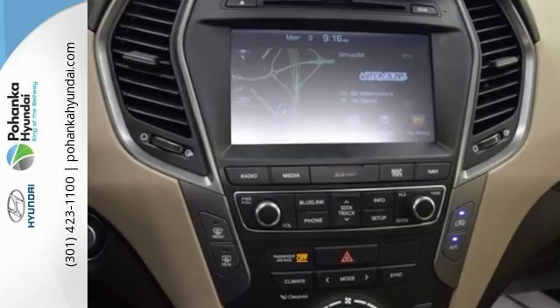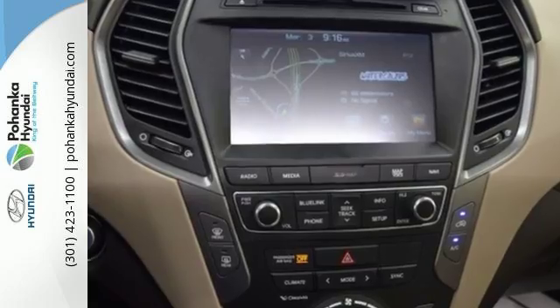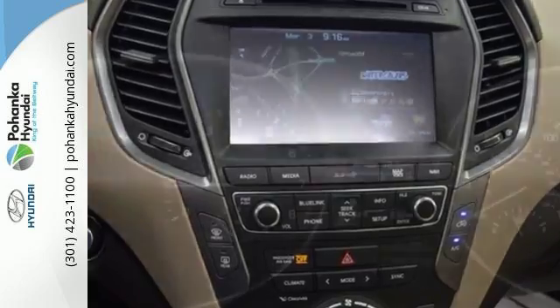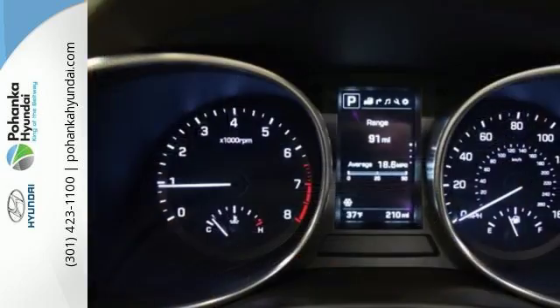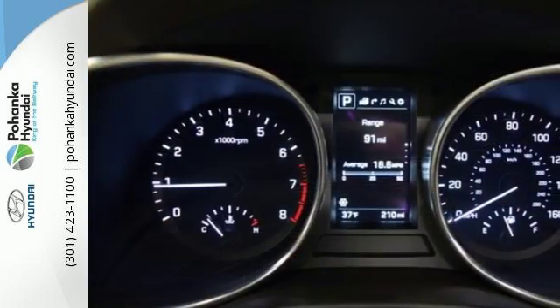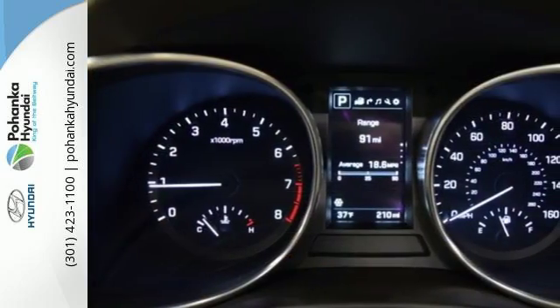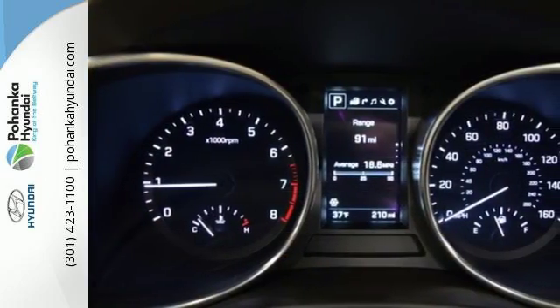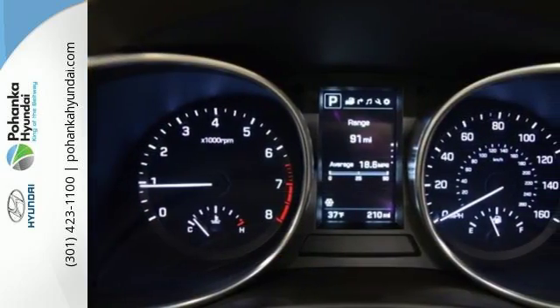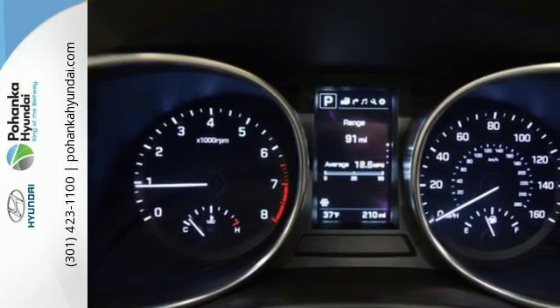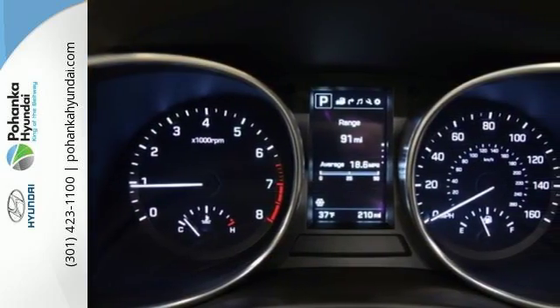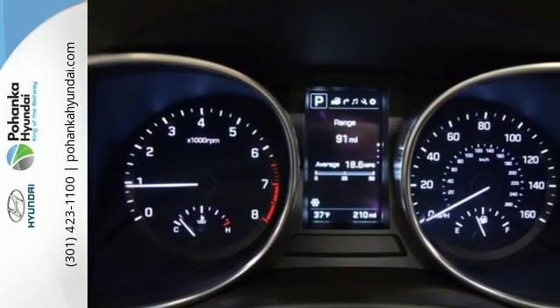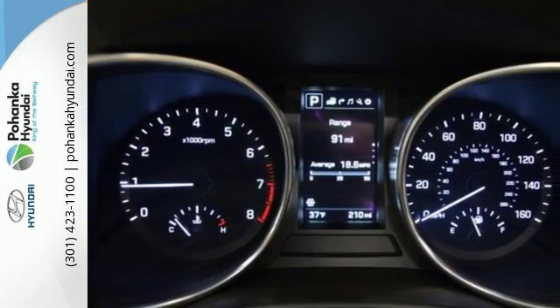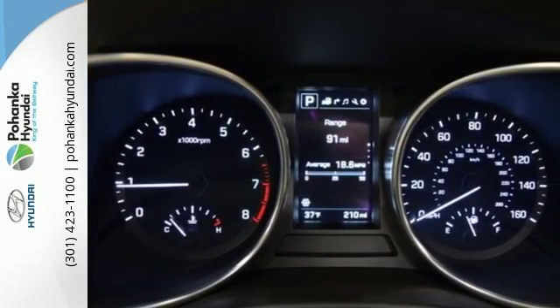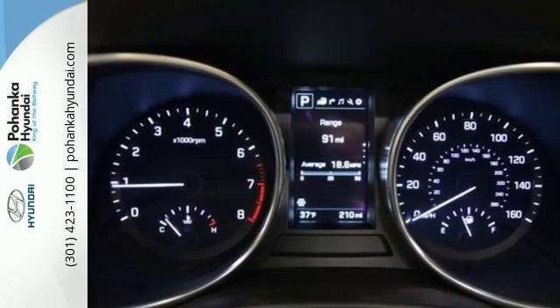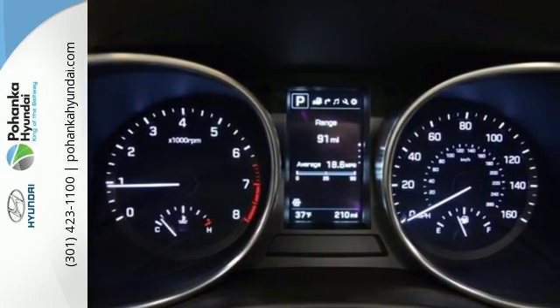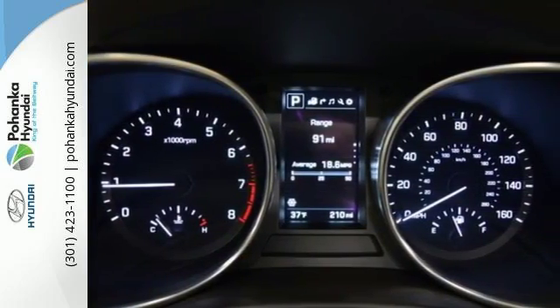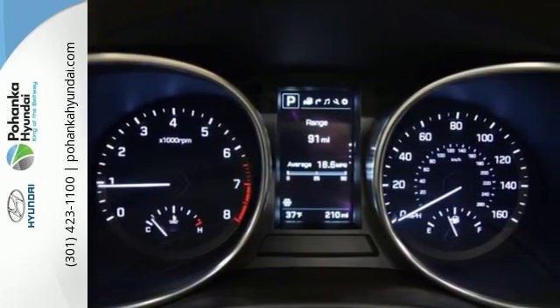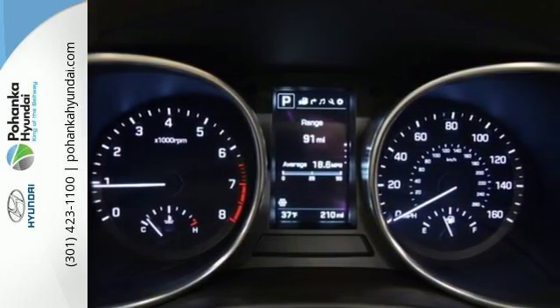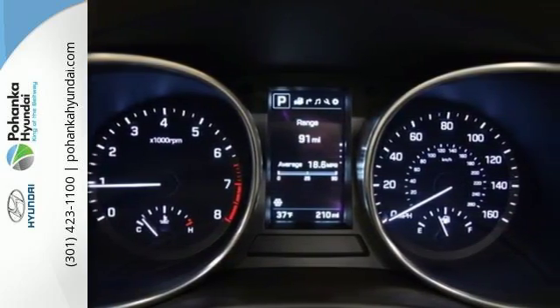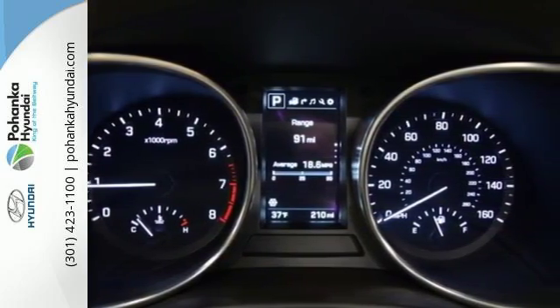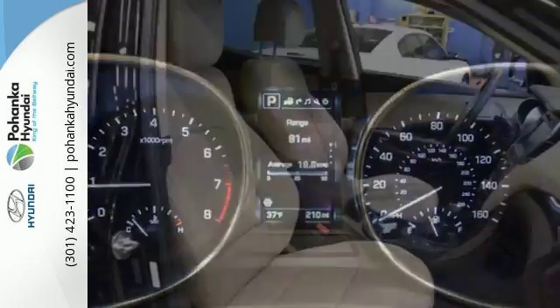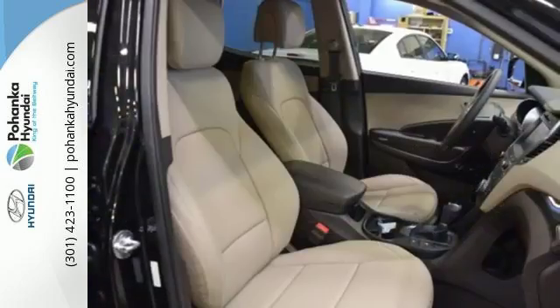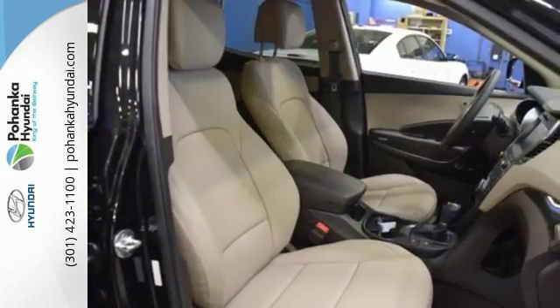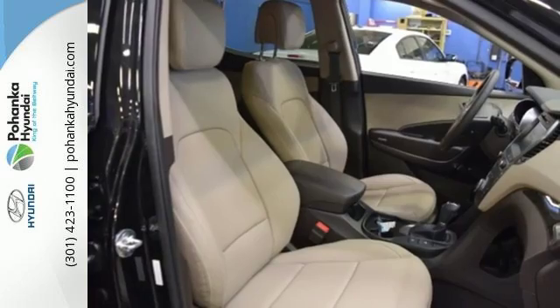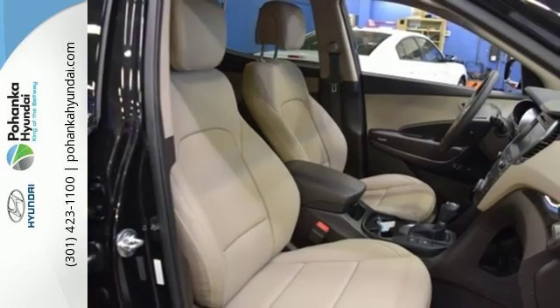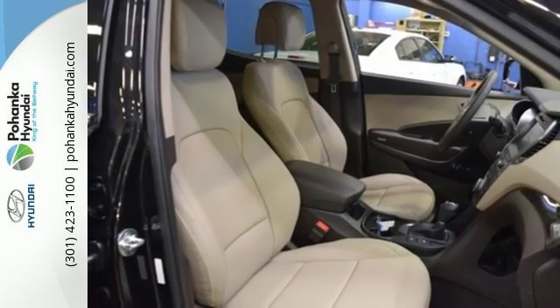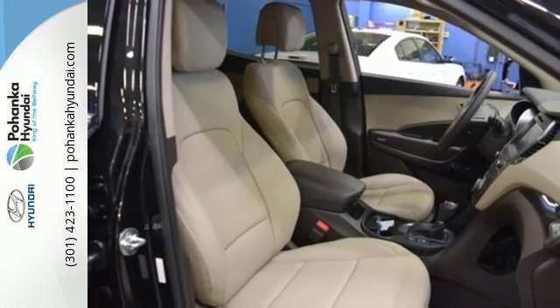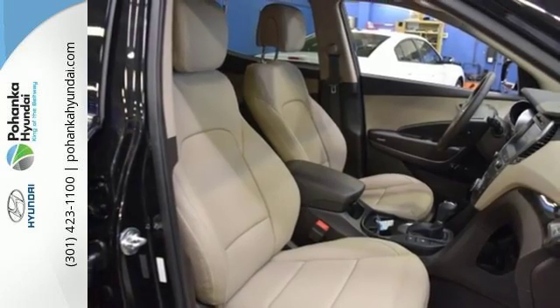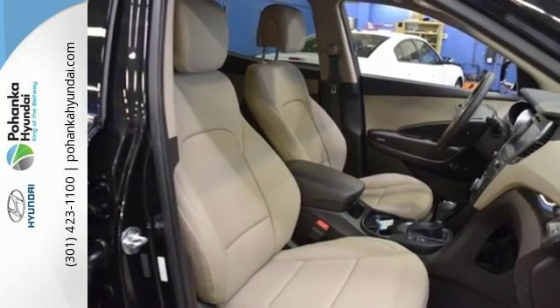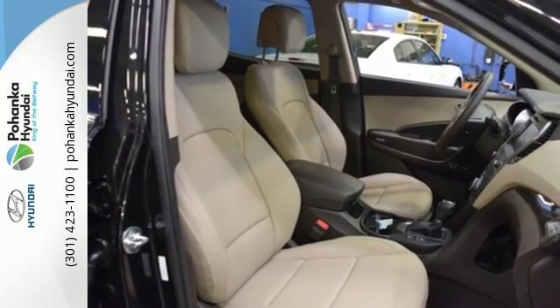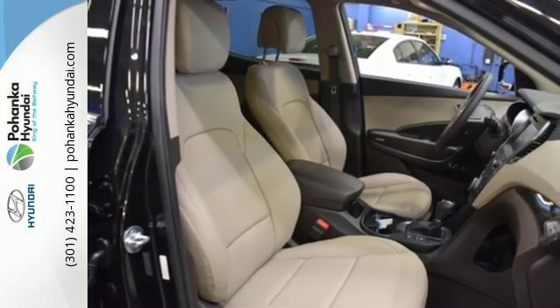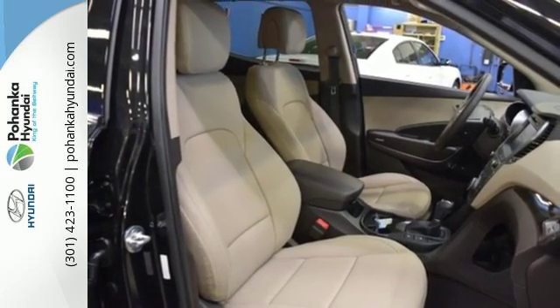It is powered by a 3.3L V6 engine and has hill start assist control, downhill brake control, and drive mode select.